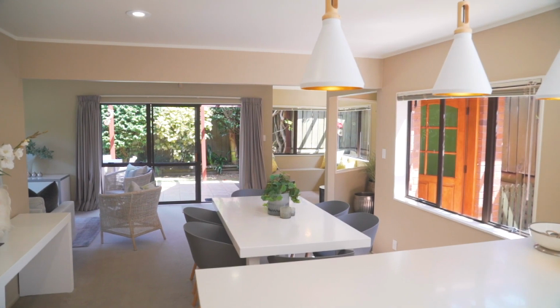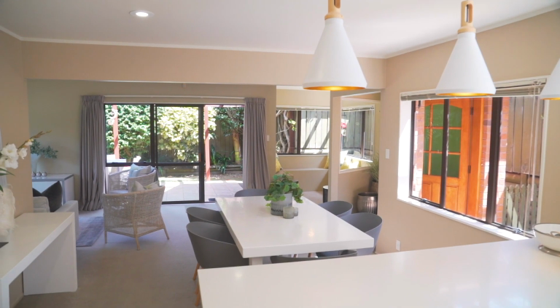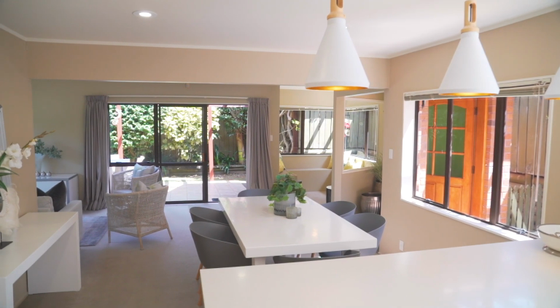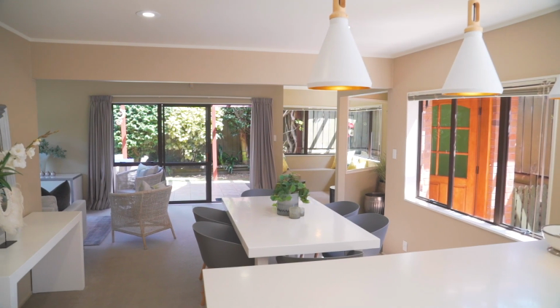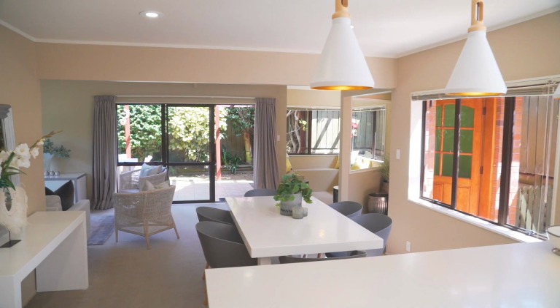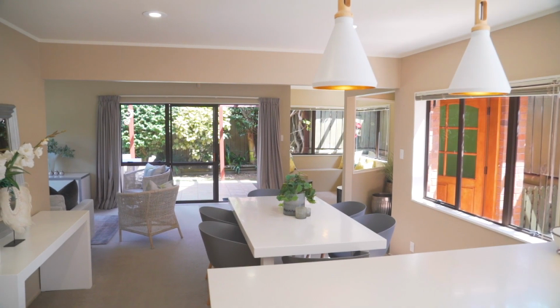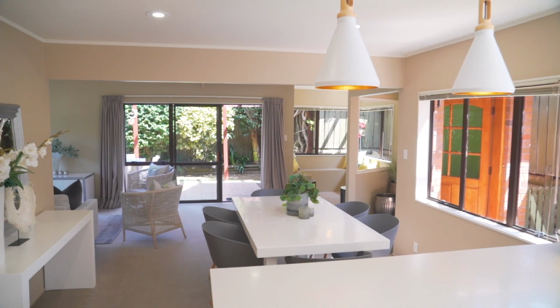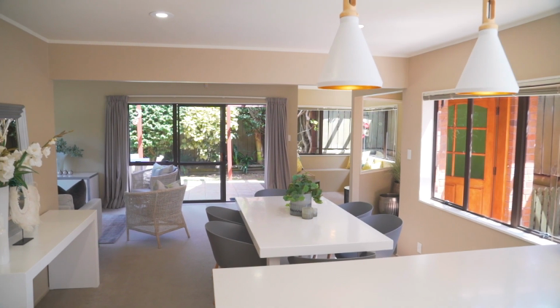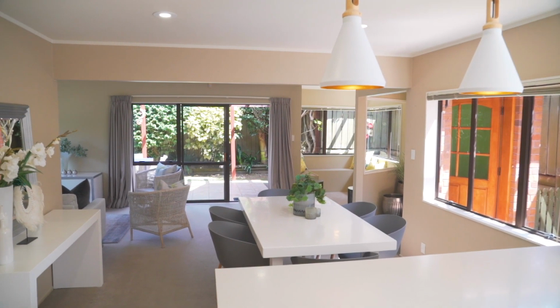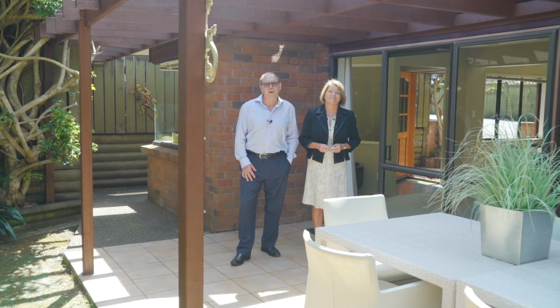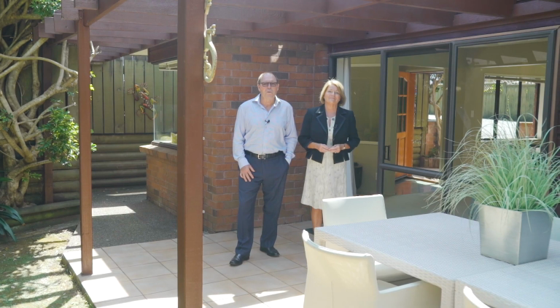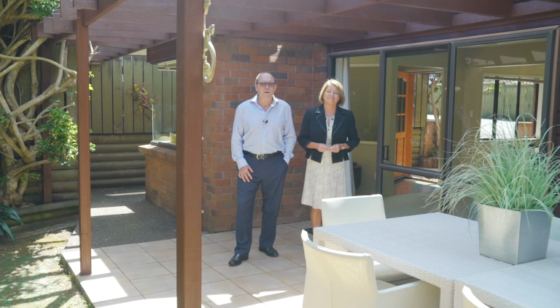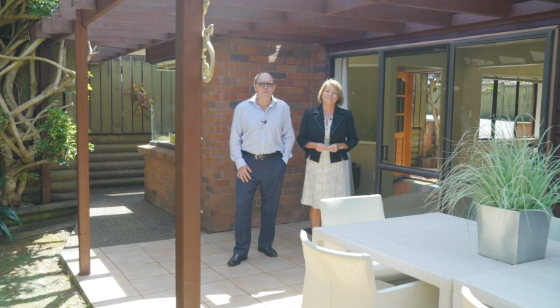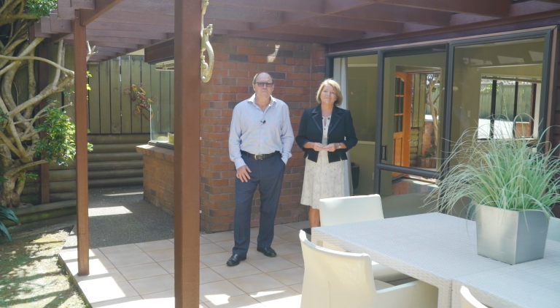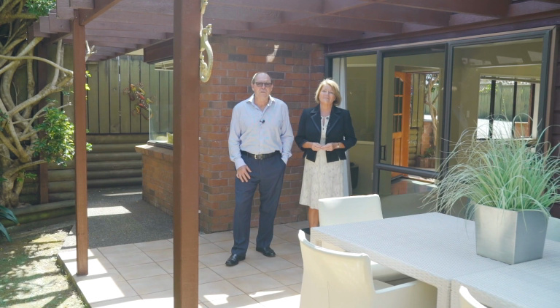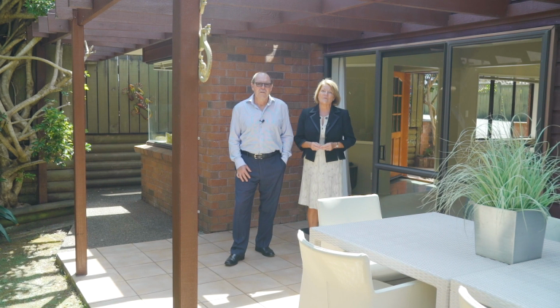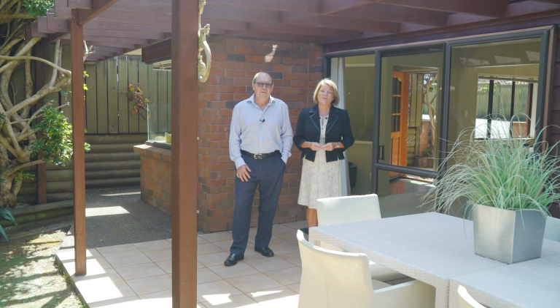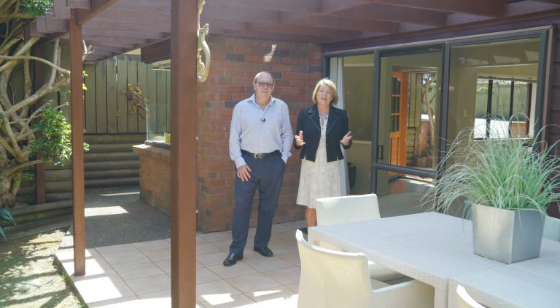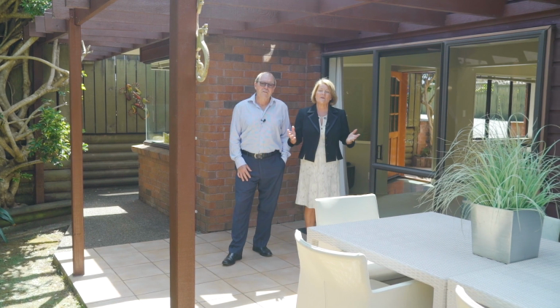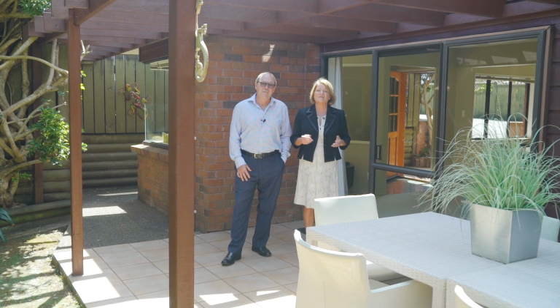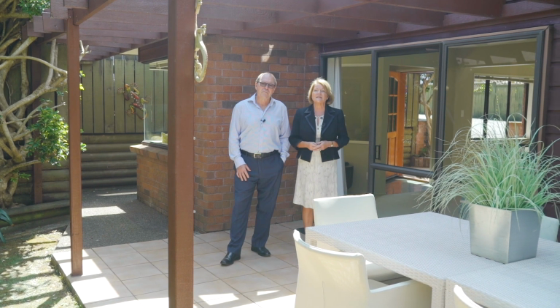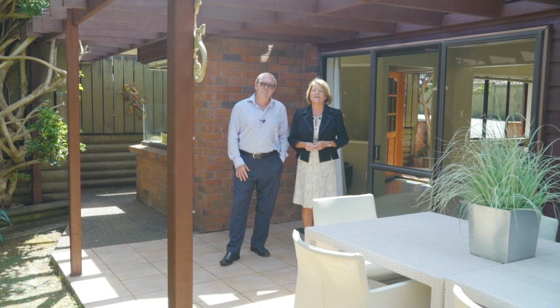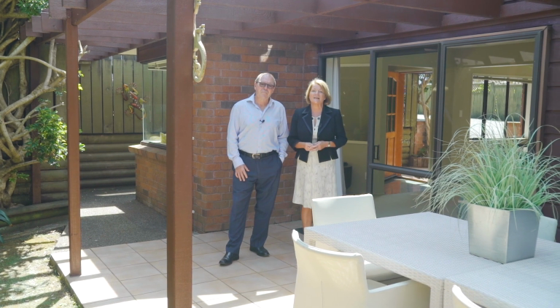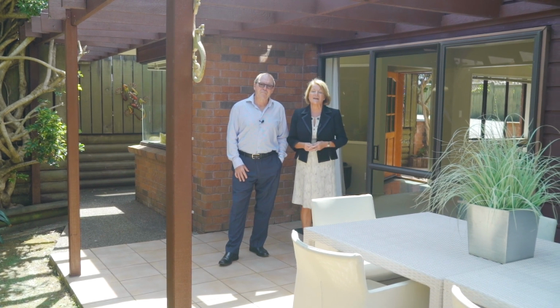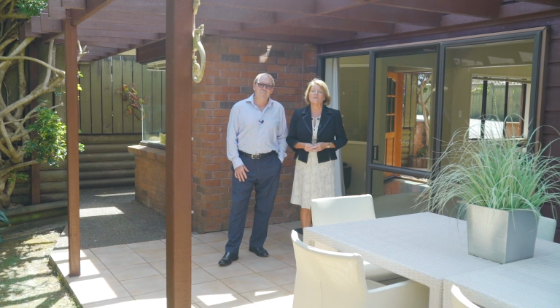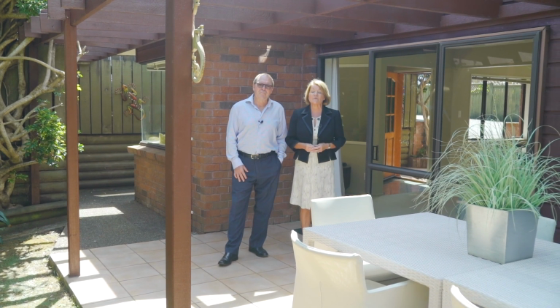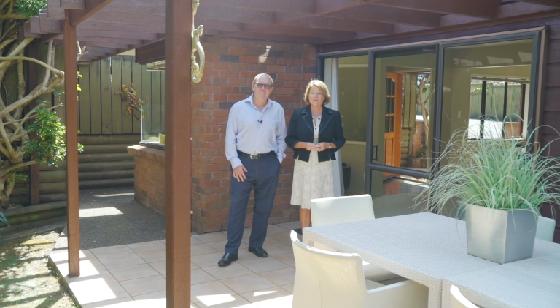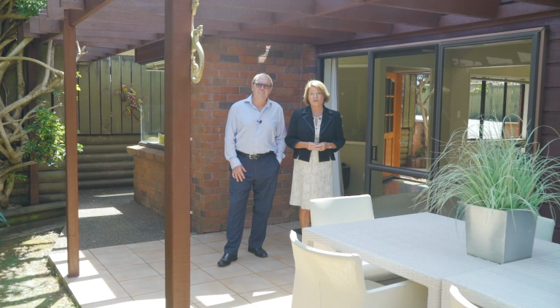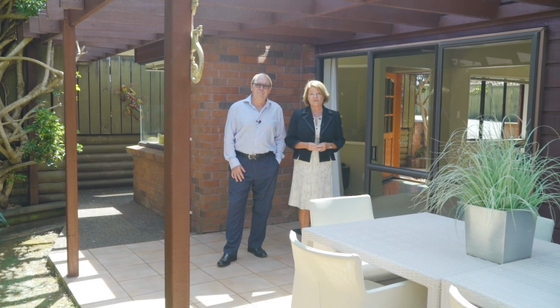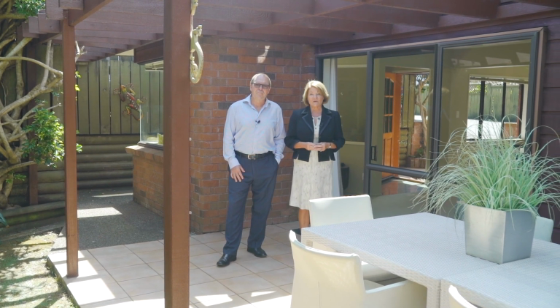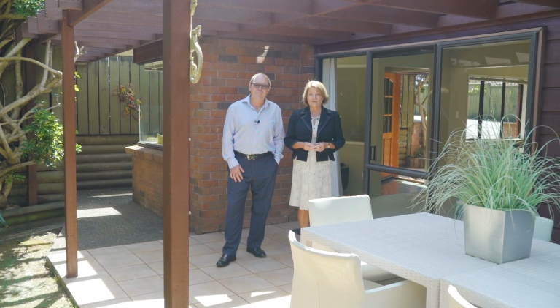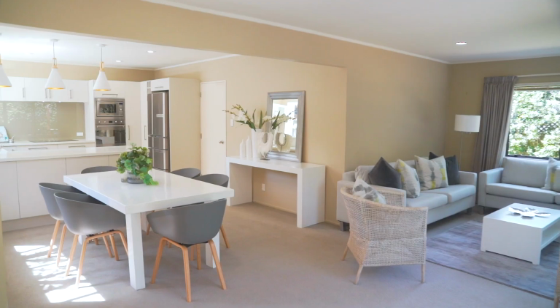We look forward to seeing you at the open homes. We'll be here on Saturday and Sunday from 12 o'clock to 12:30.